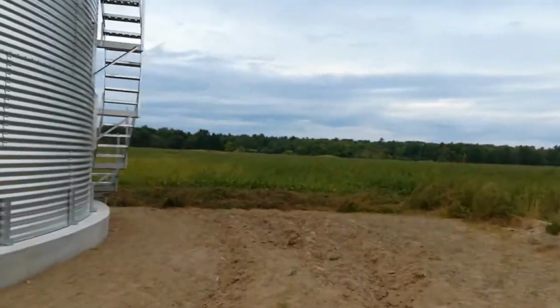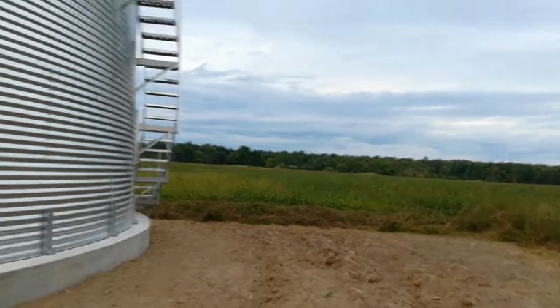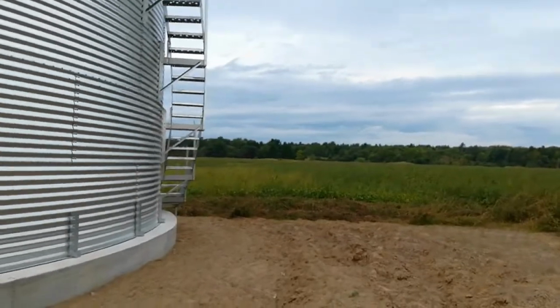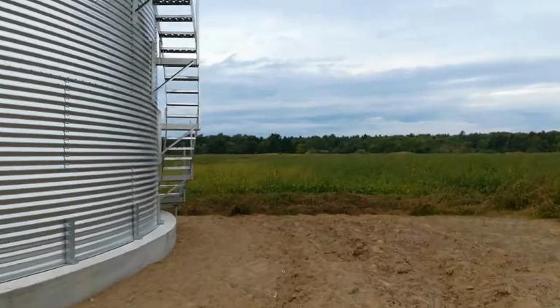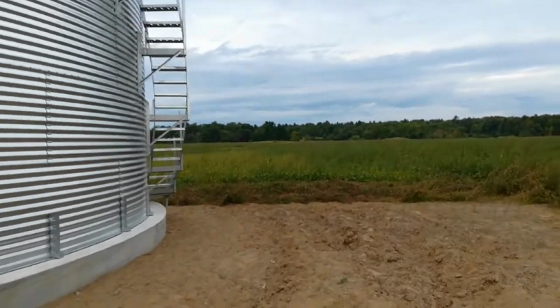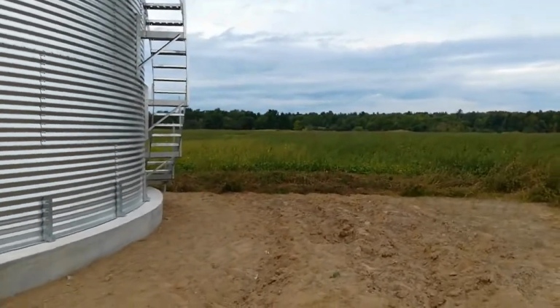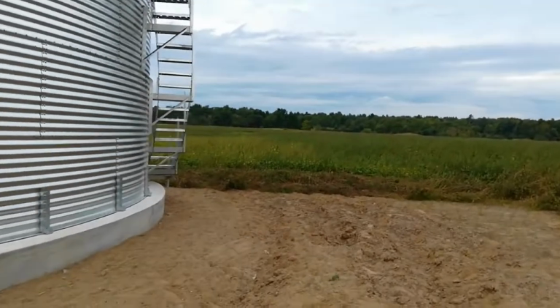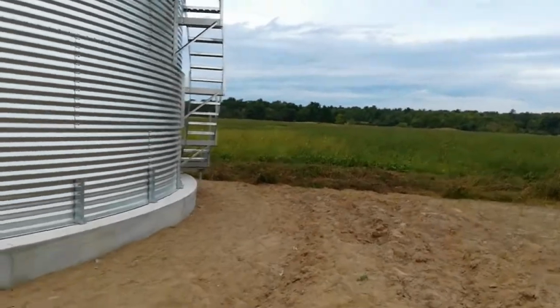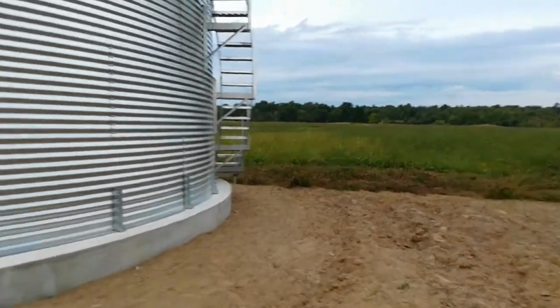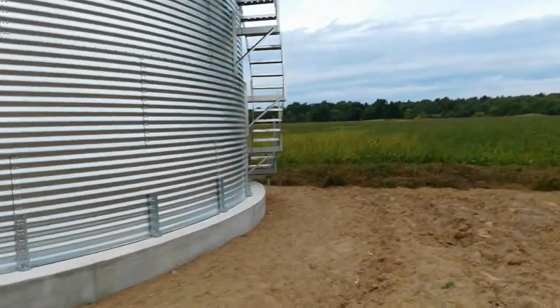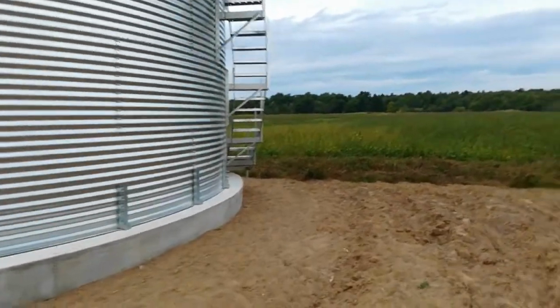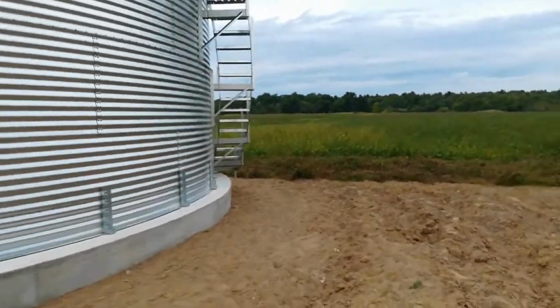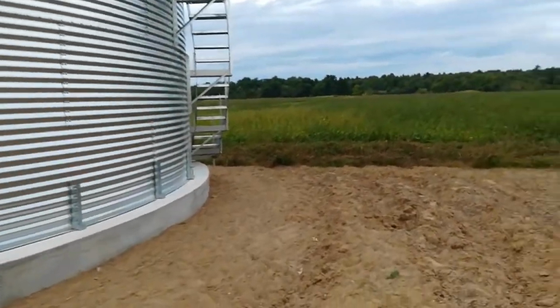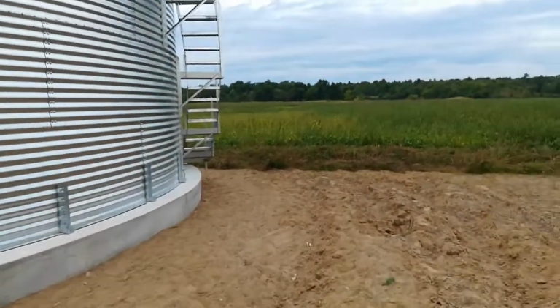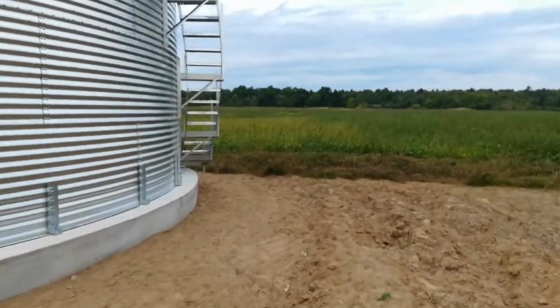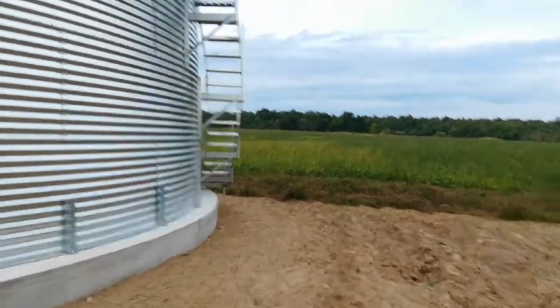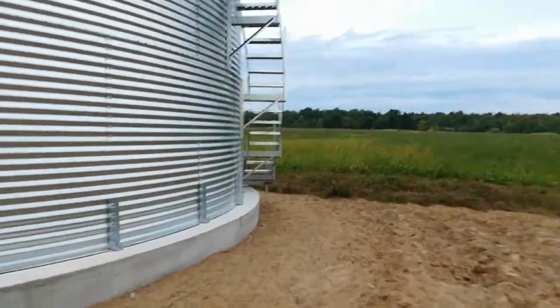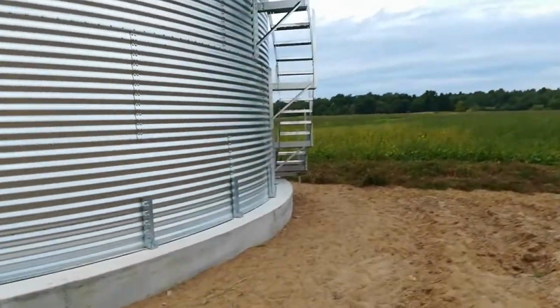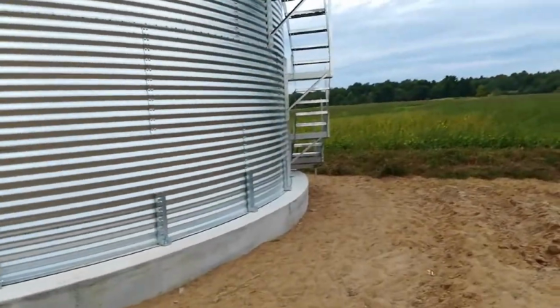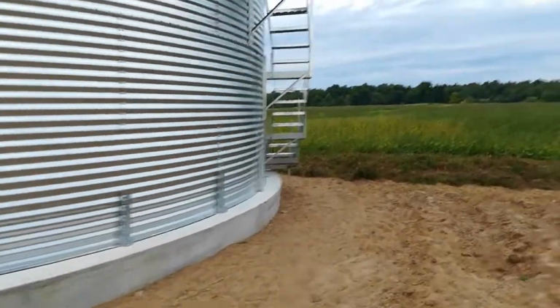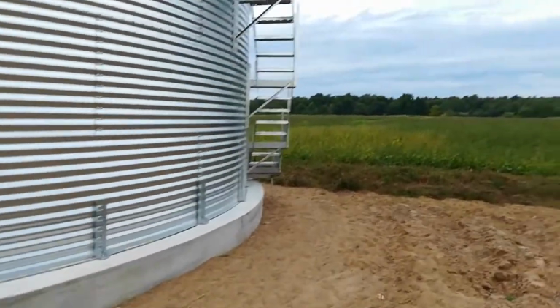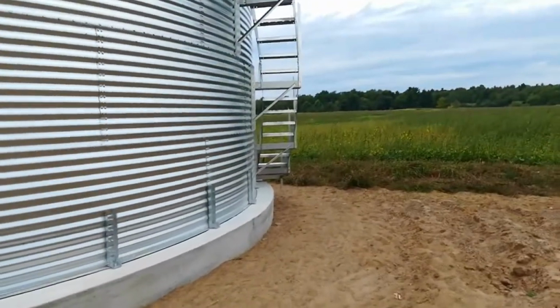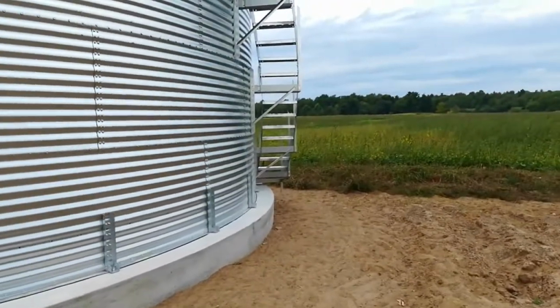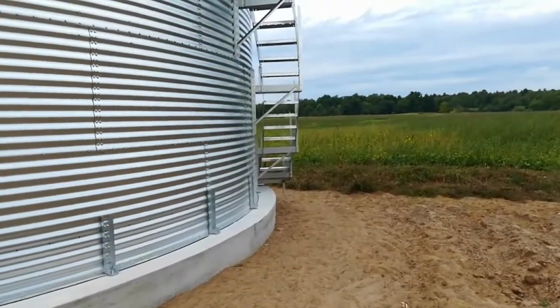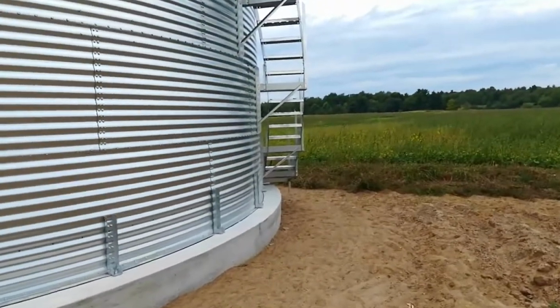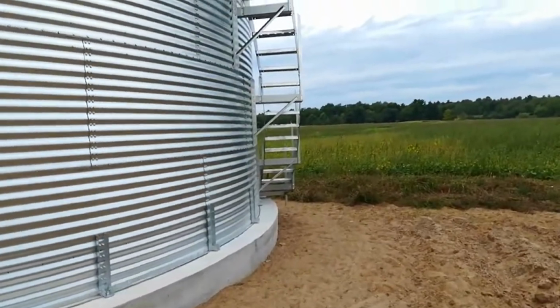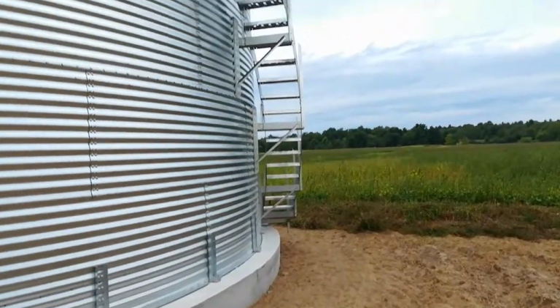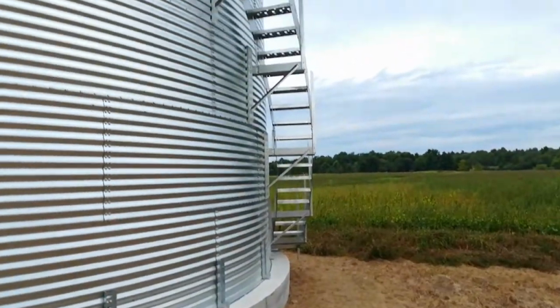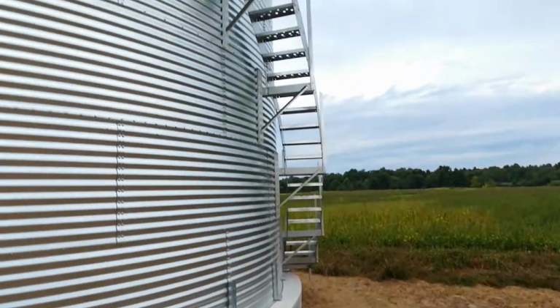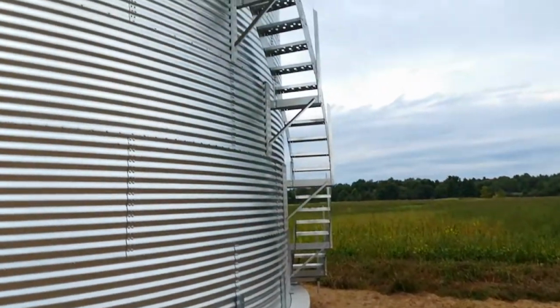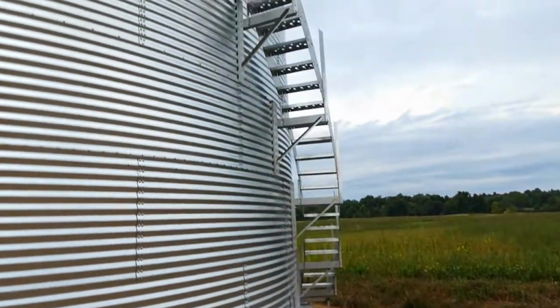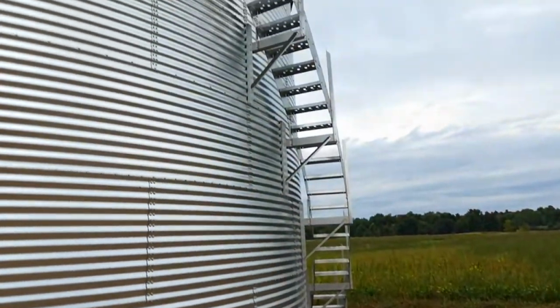They've got the steps all installed, all the way up.